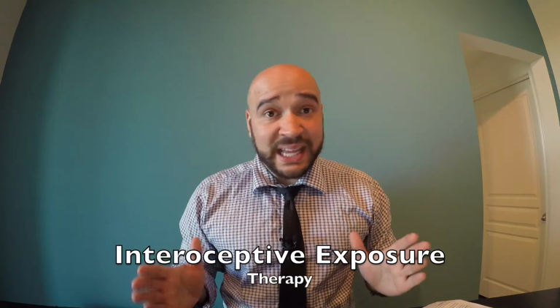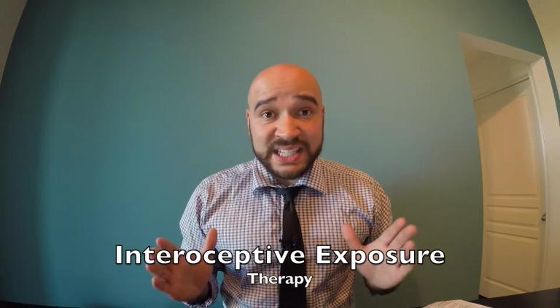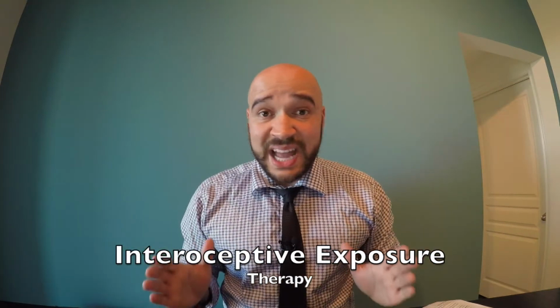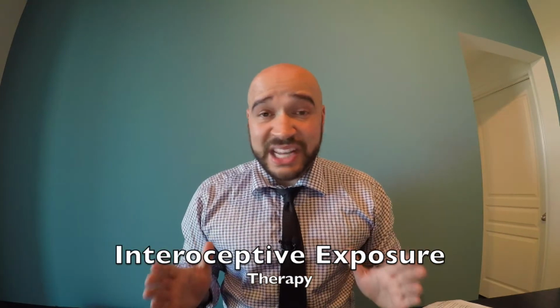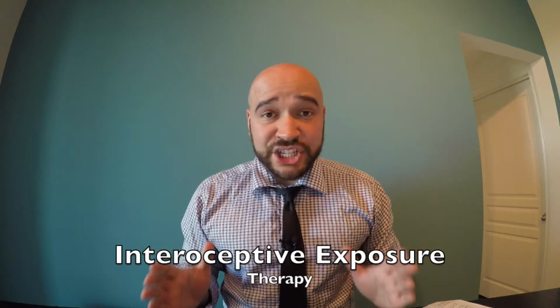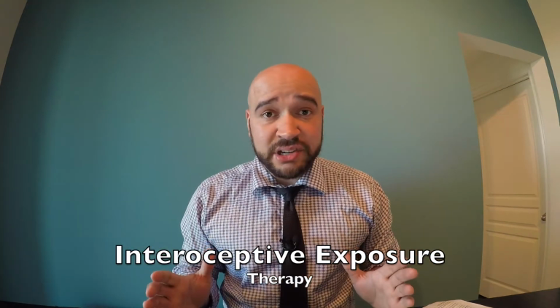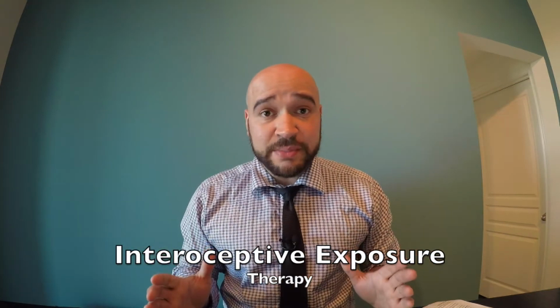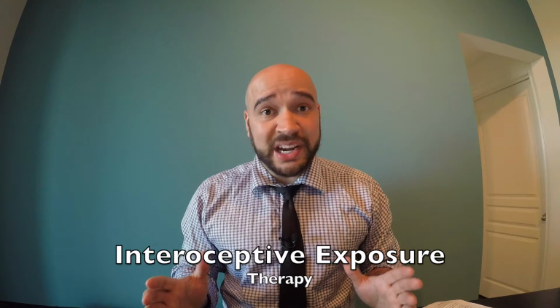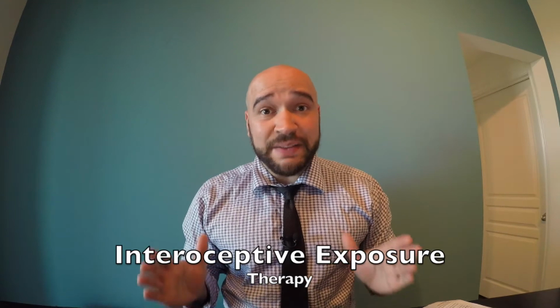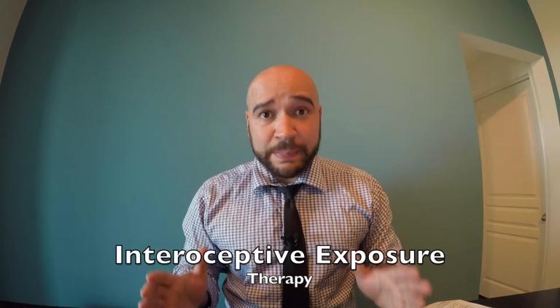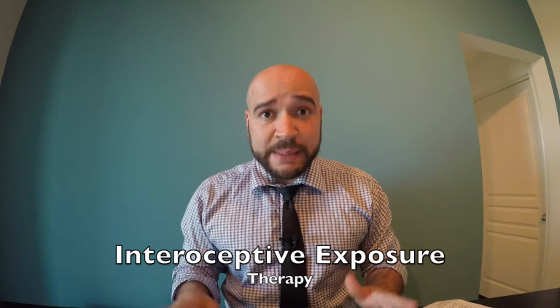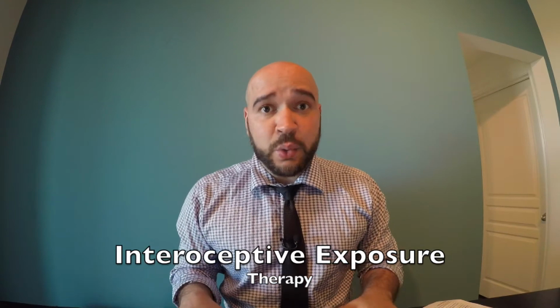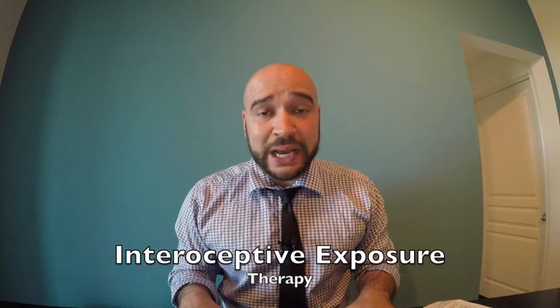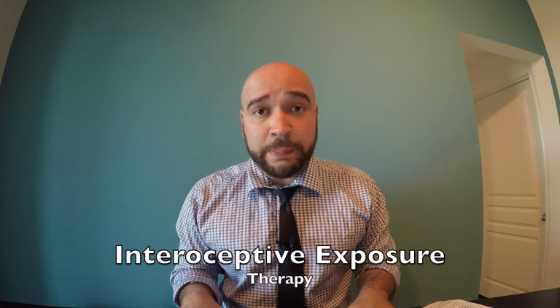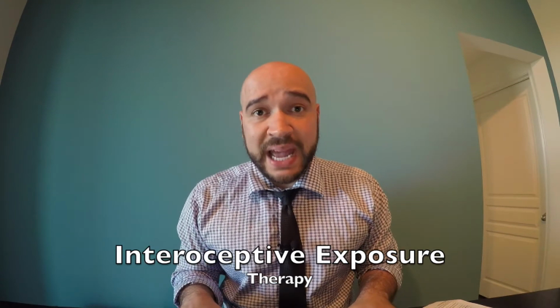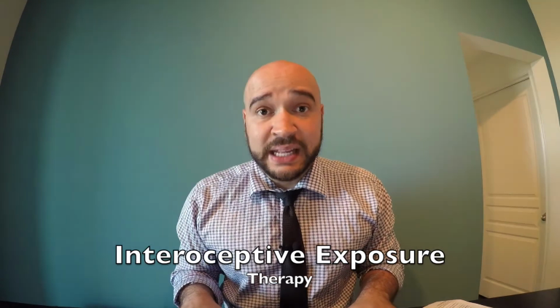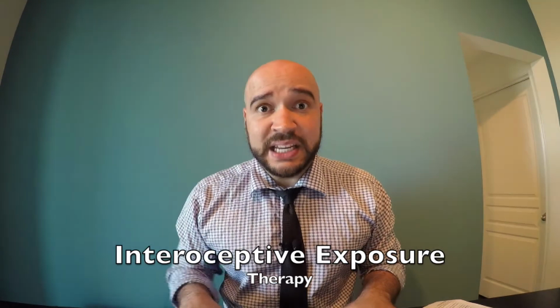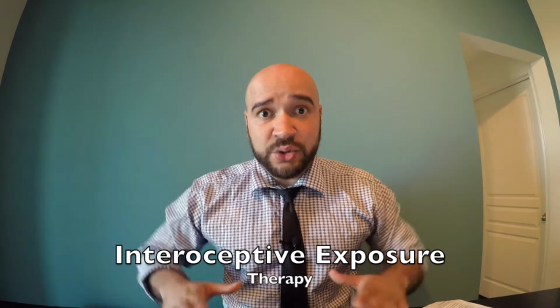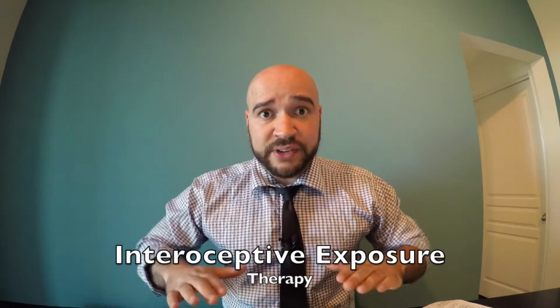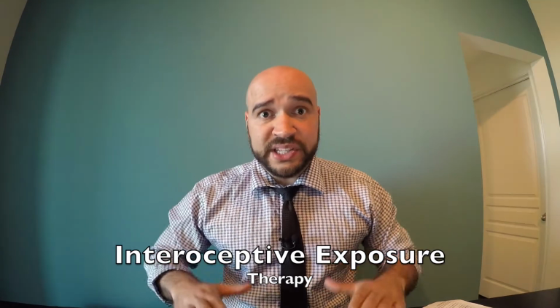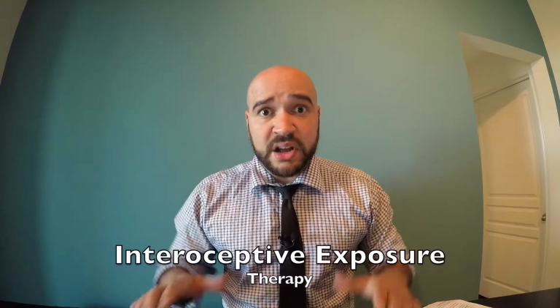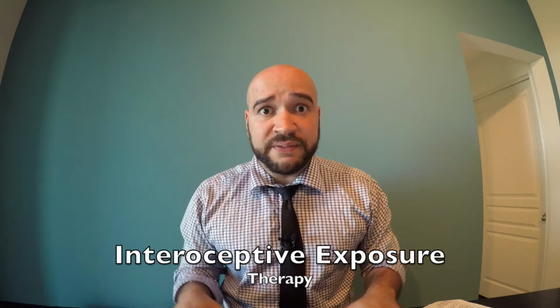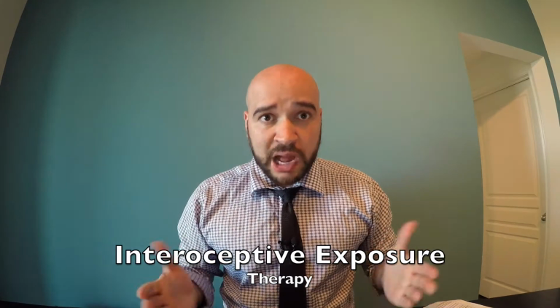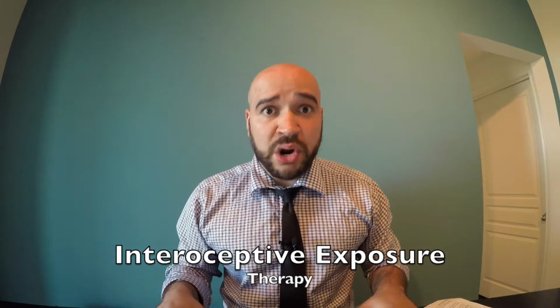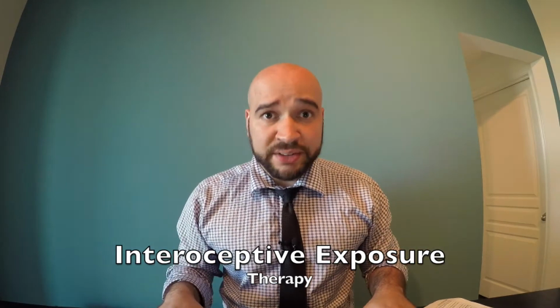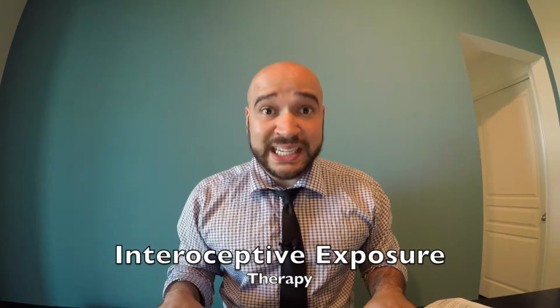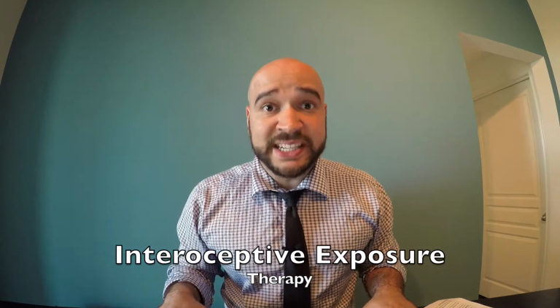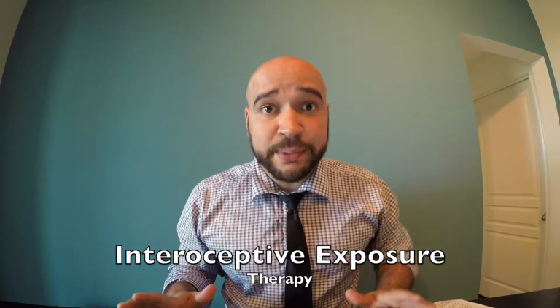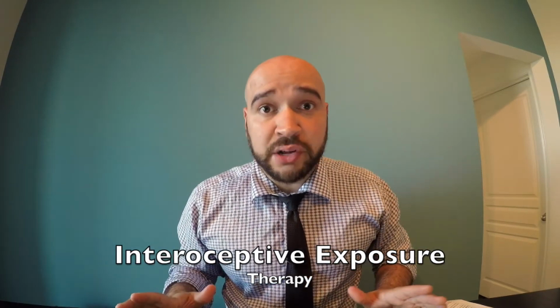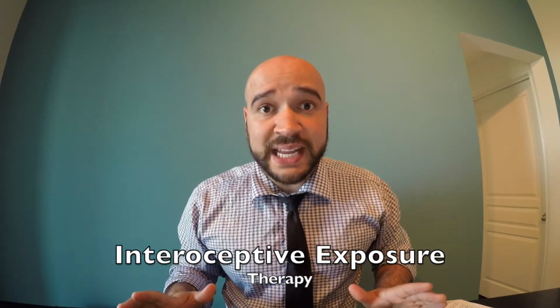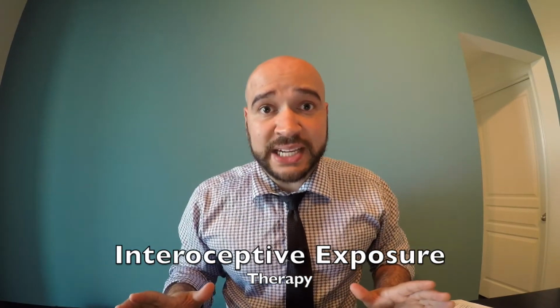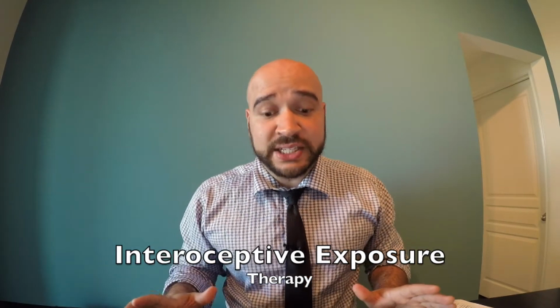It is not dangerous, but even people without panic tend to feel discomfort. However, it is part of the exercise.